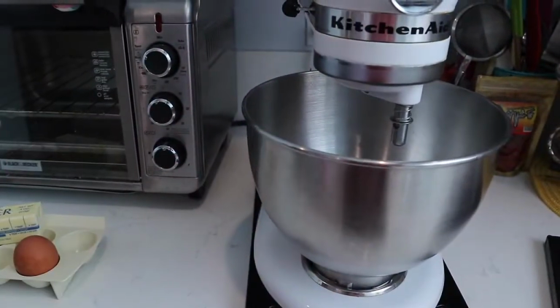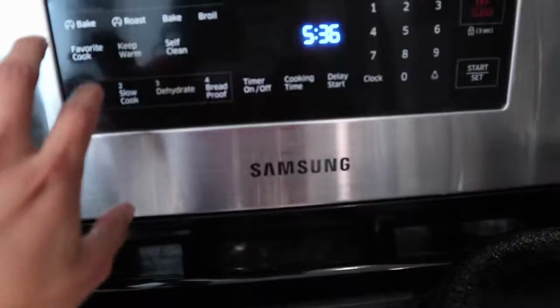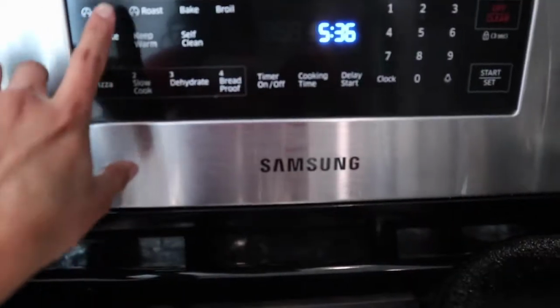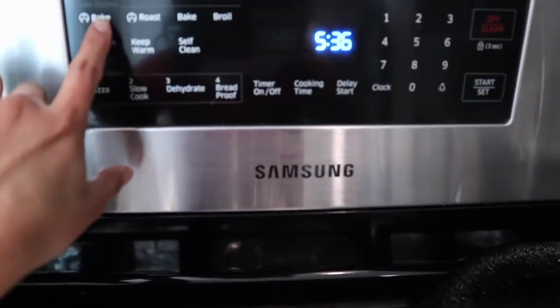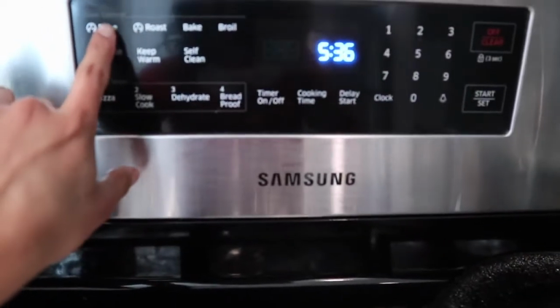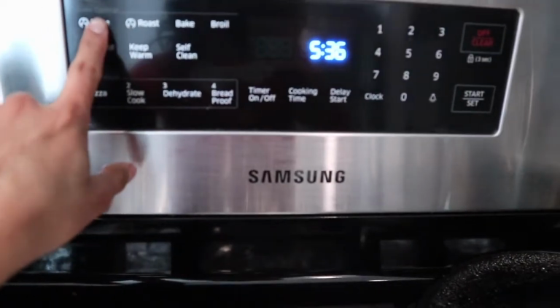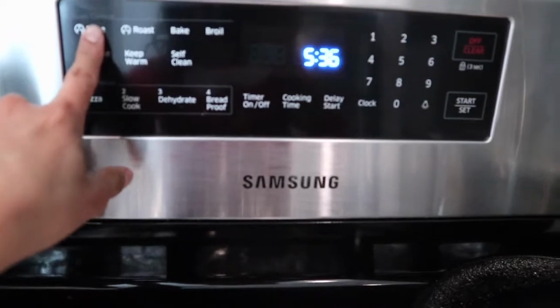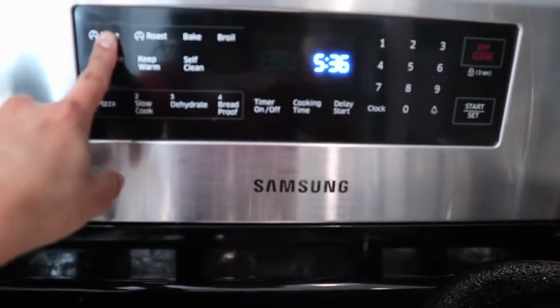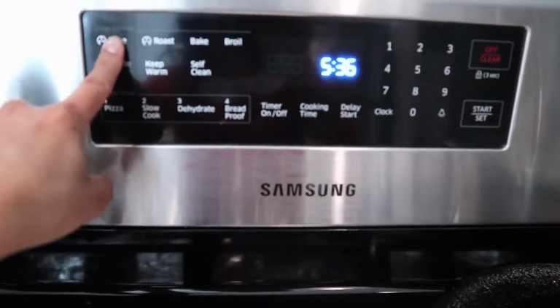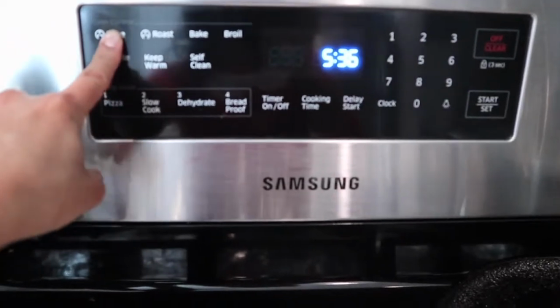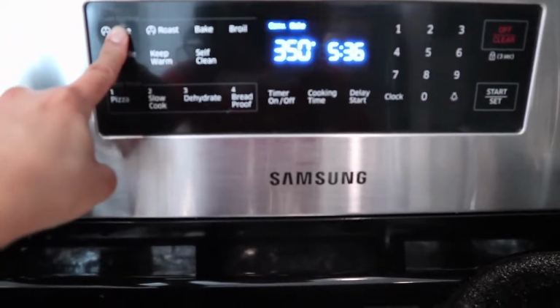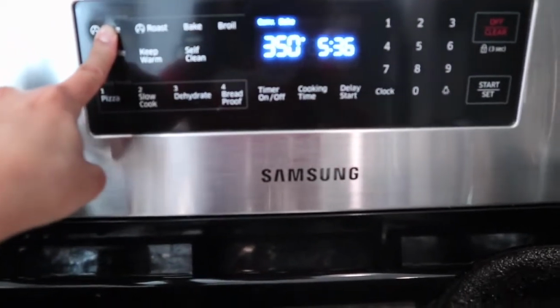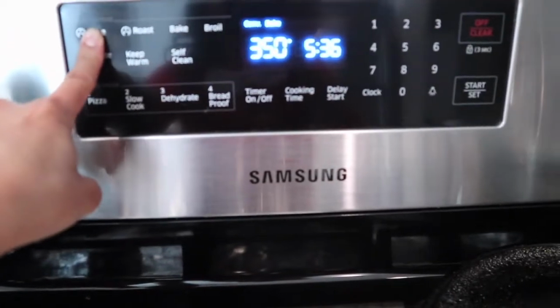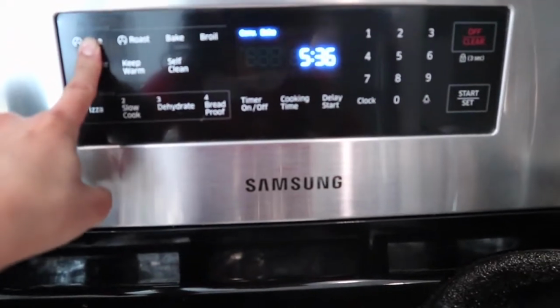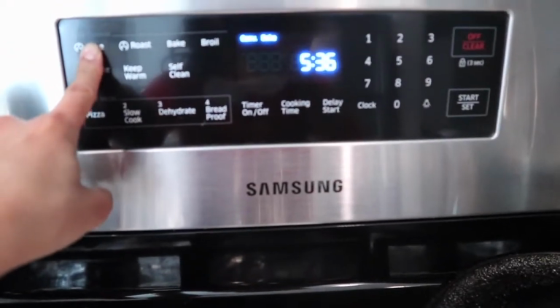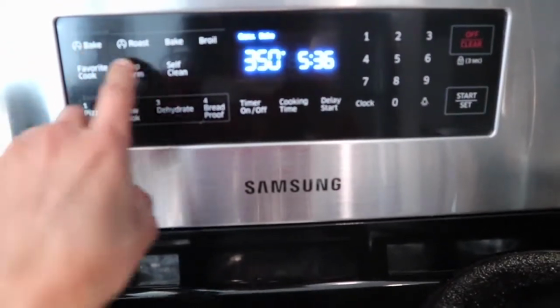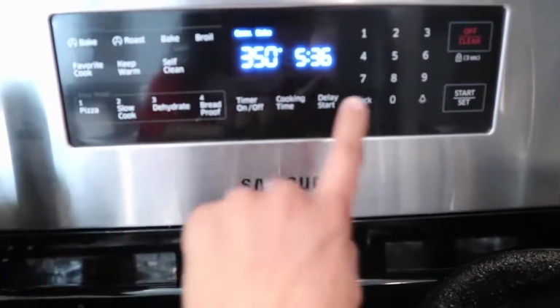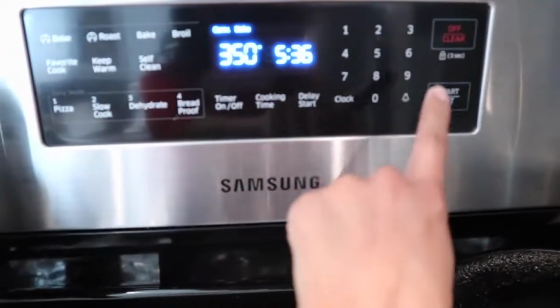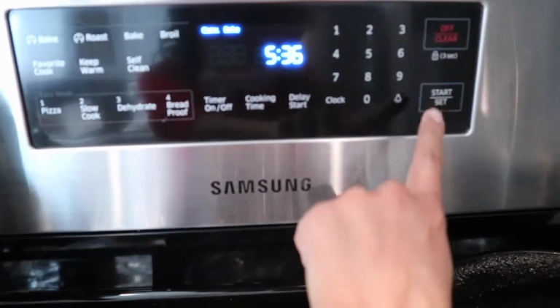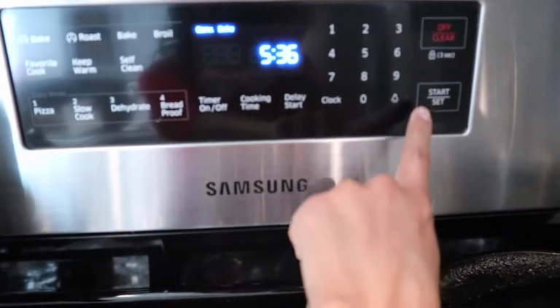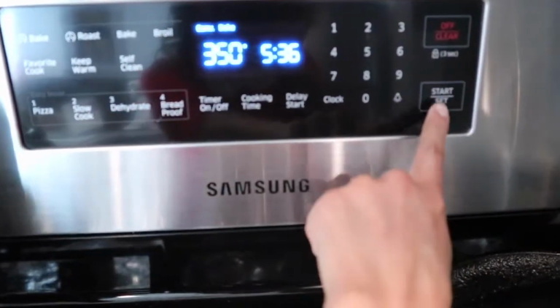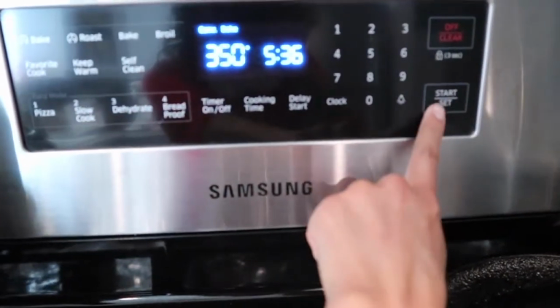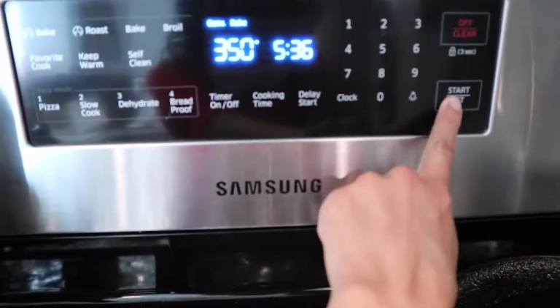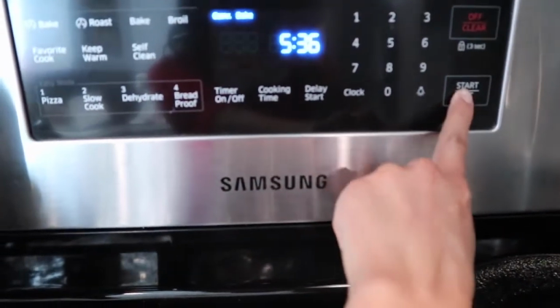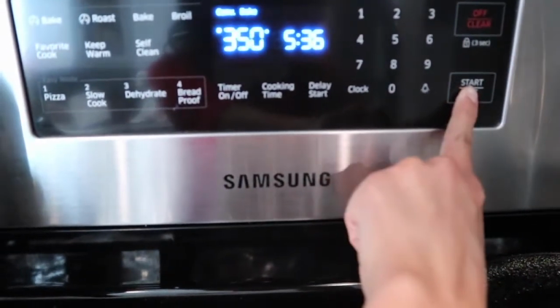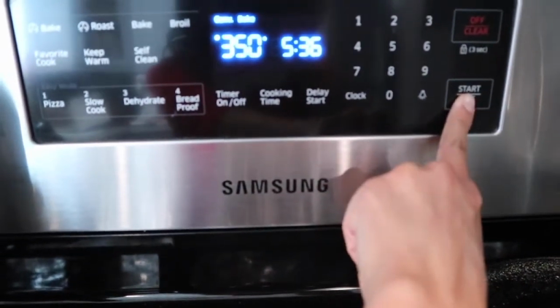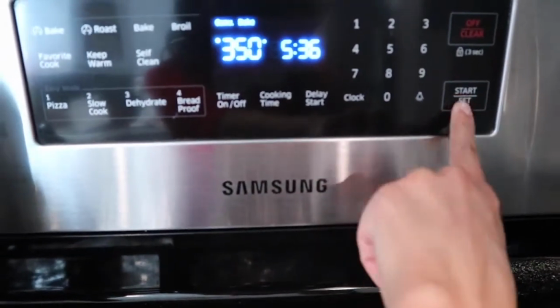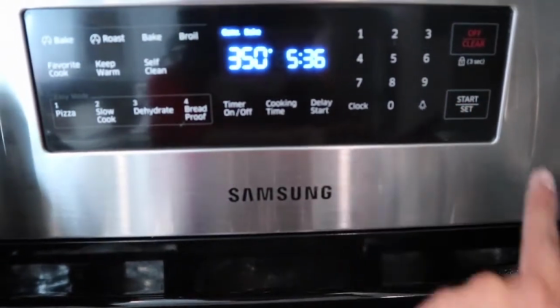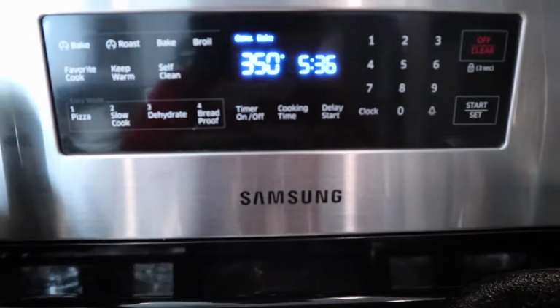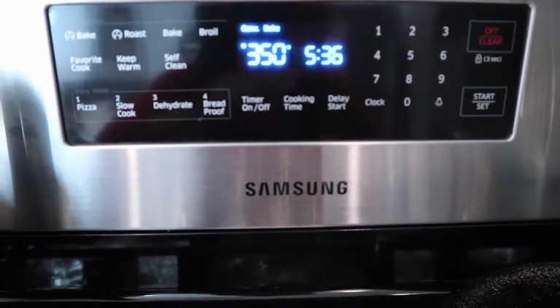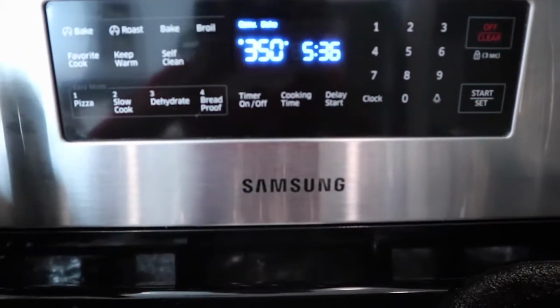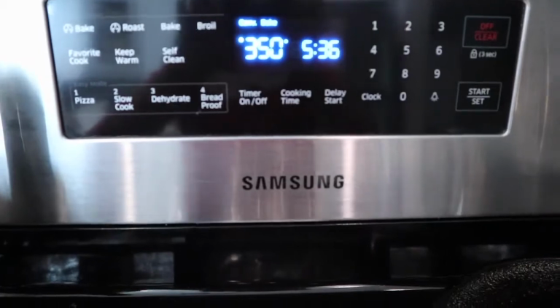Before we get anything started, make sure you preheat your oven to 350 degrees Fahrenheit.